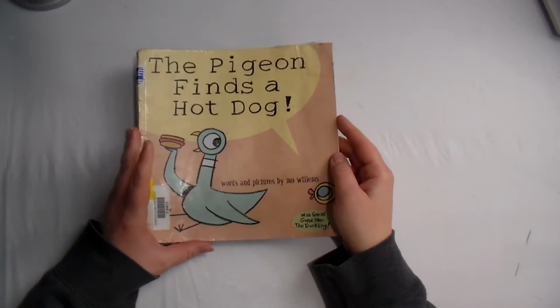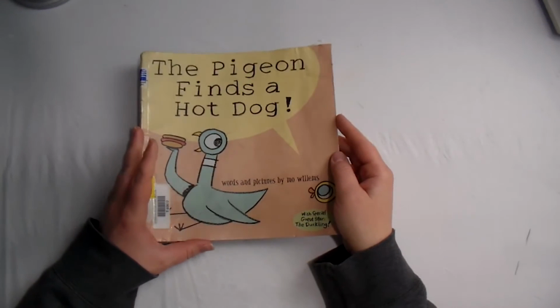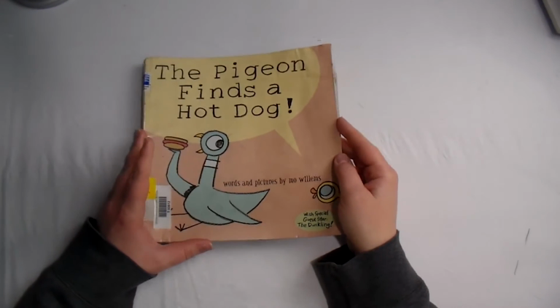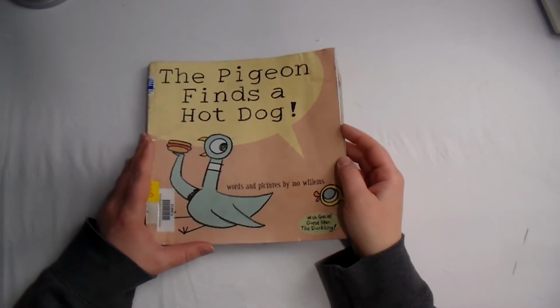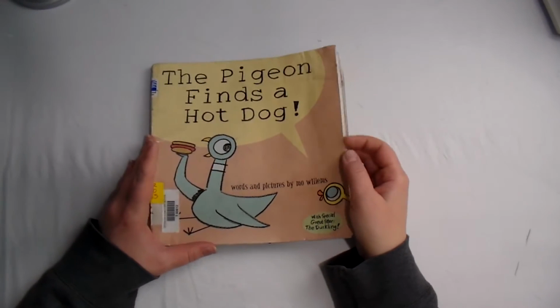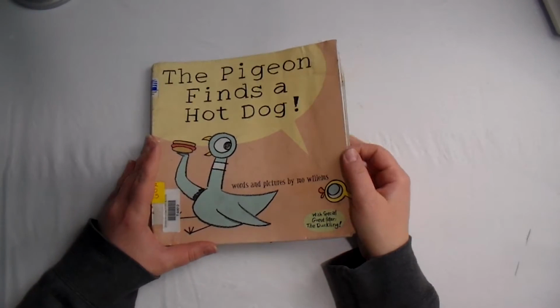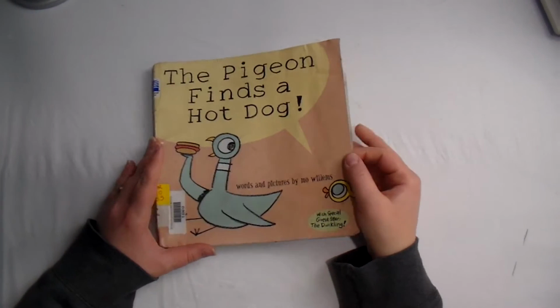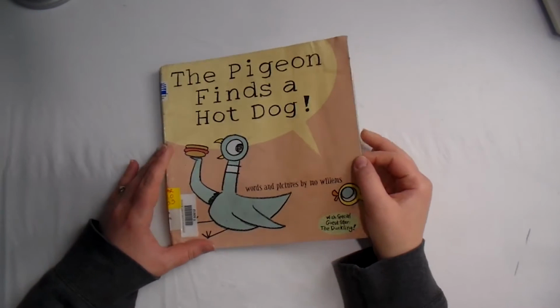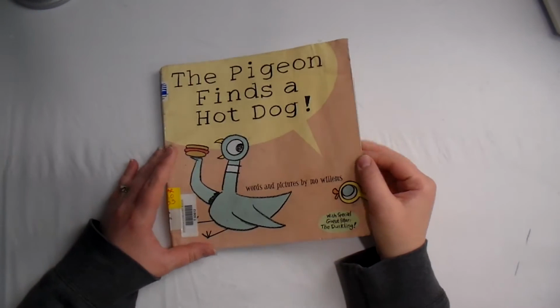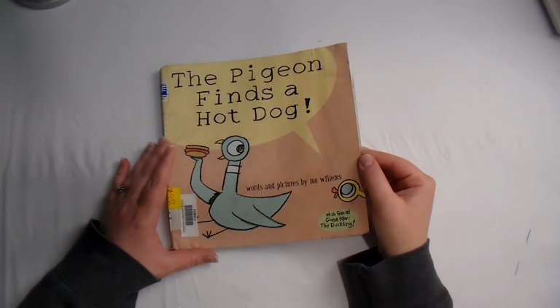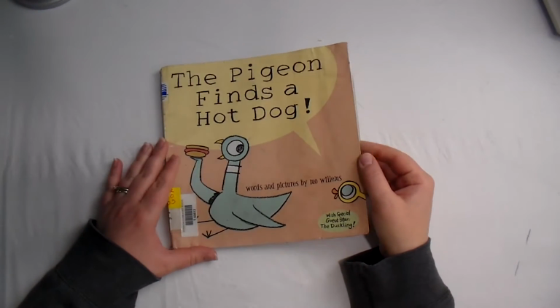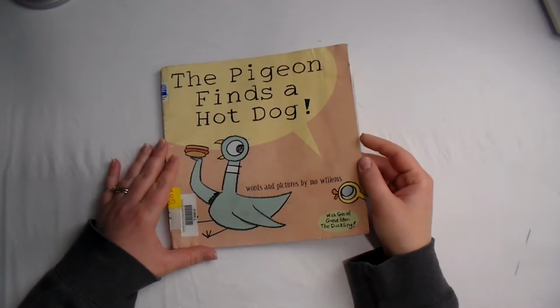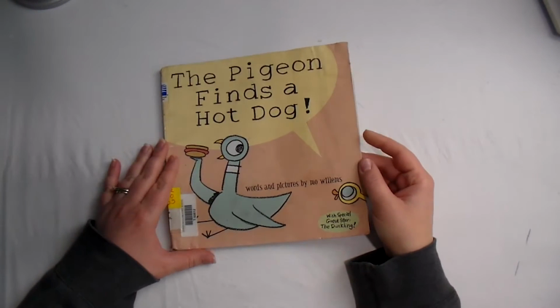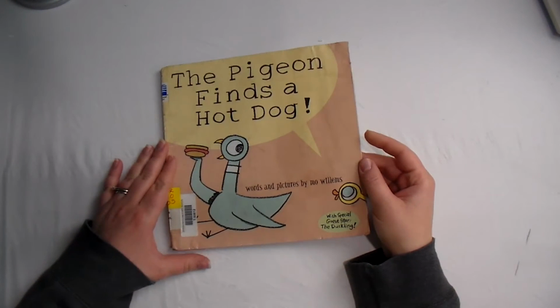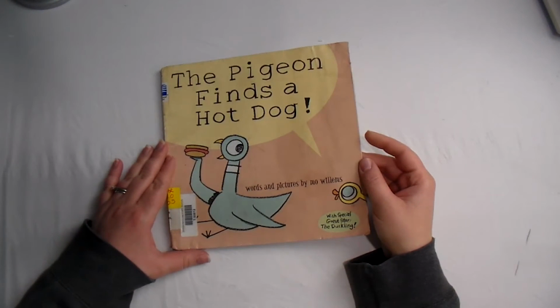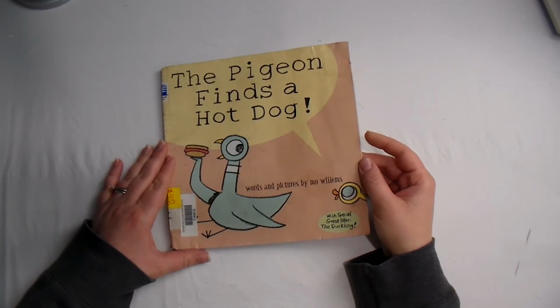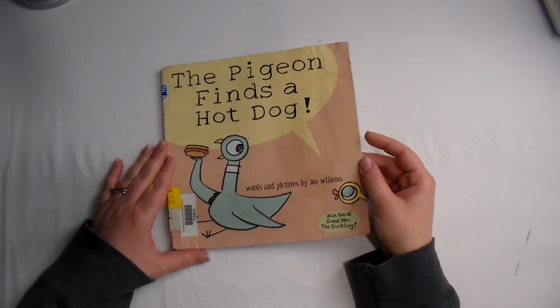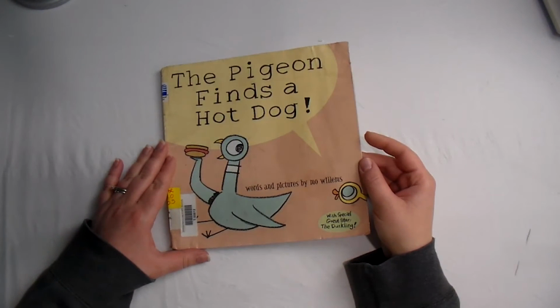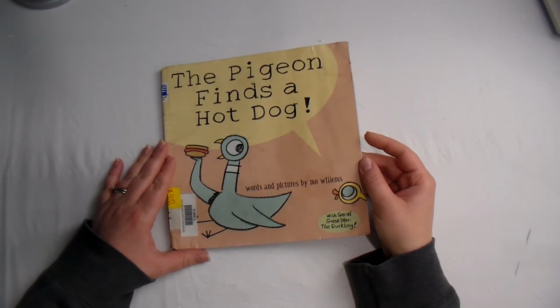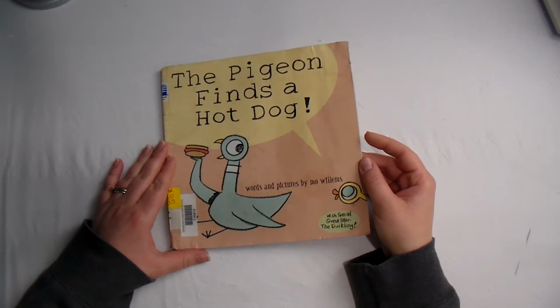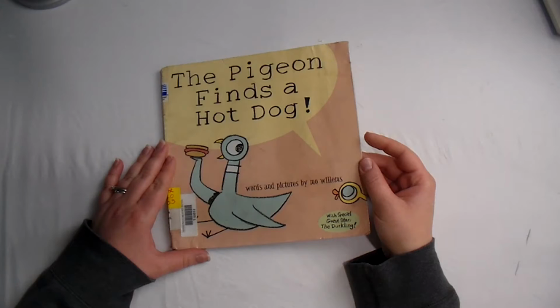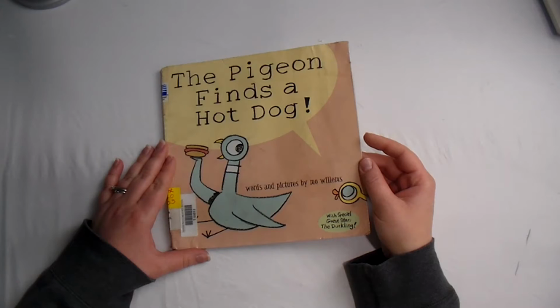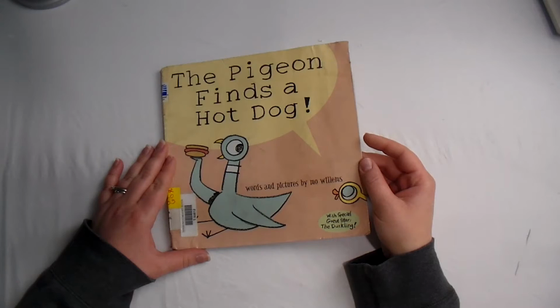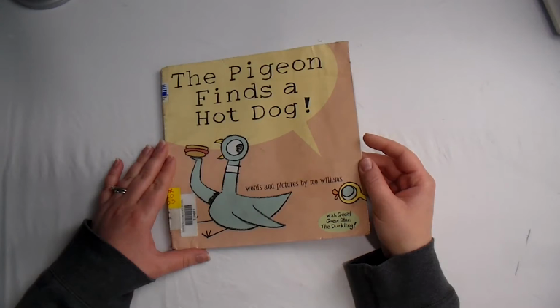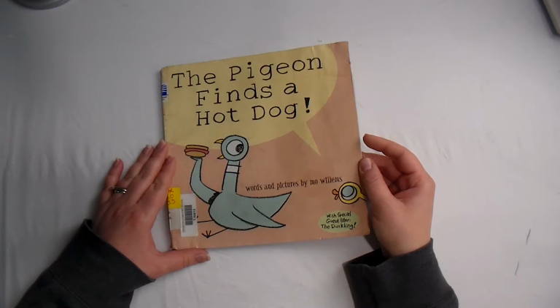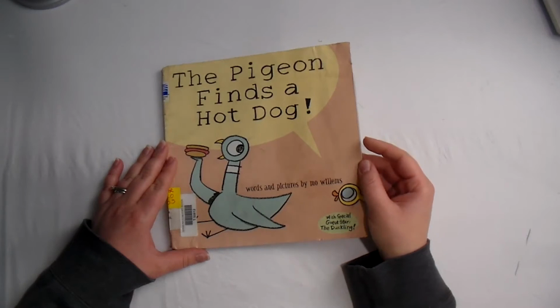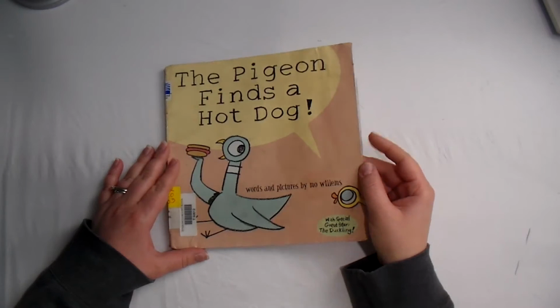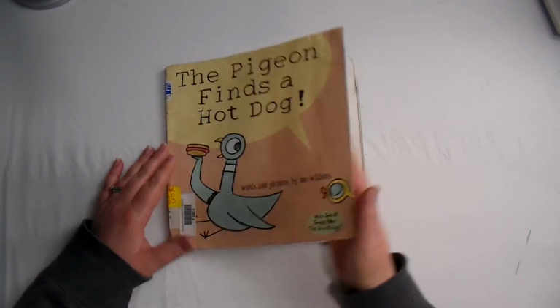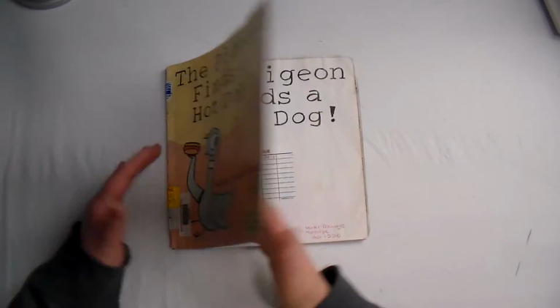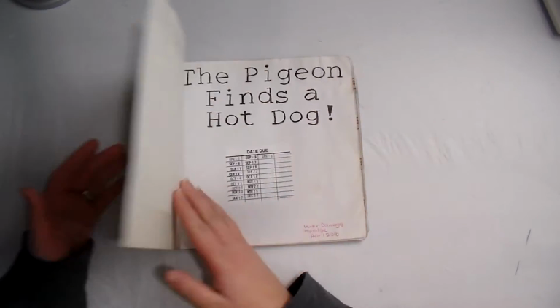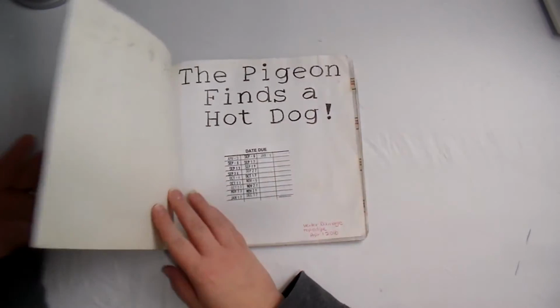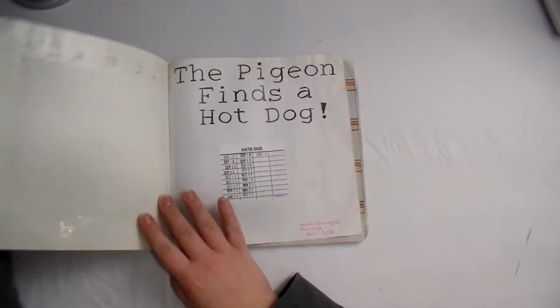The Pigeon Finds a Hot Dog — words and pictures by Mo Willems.